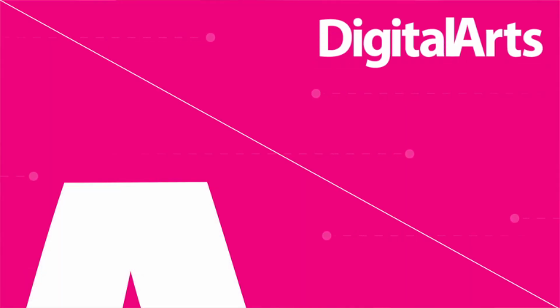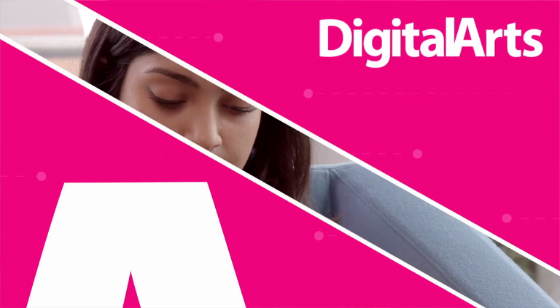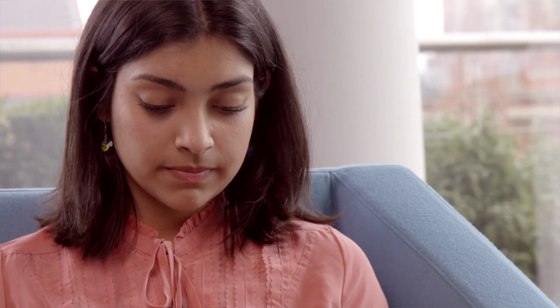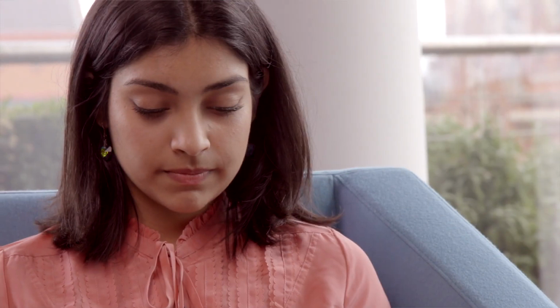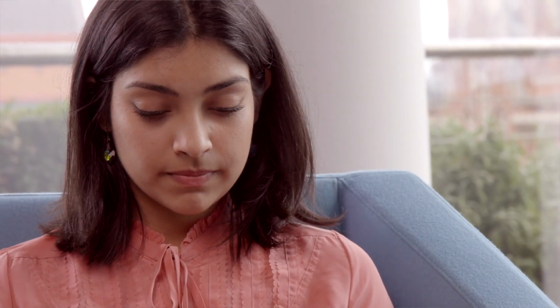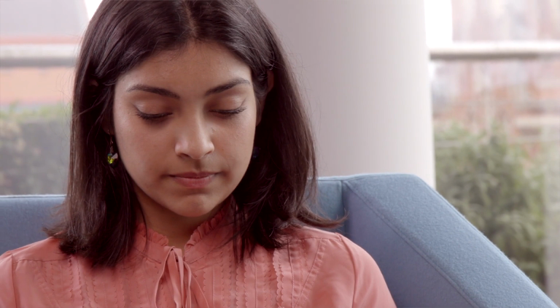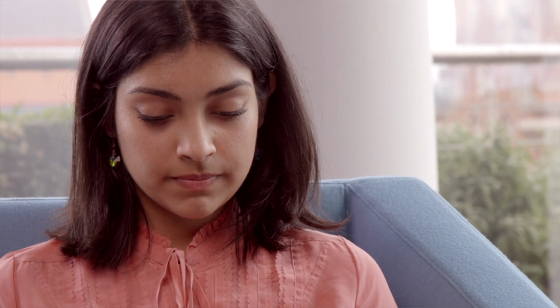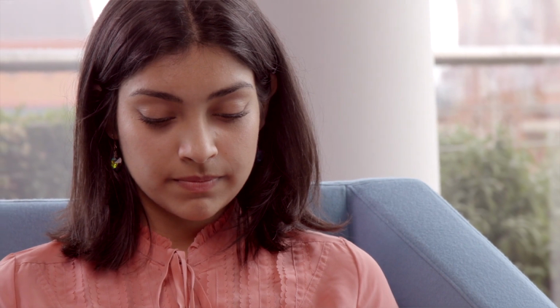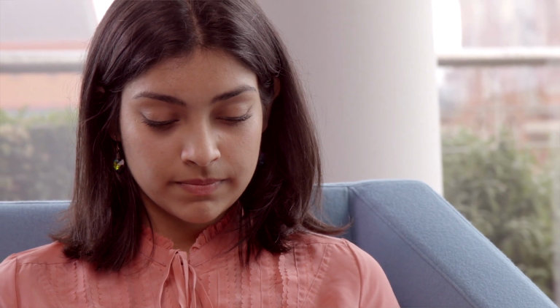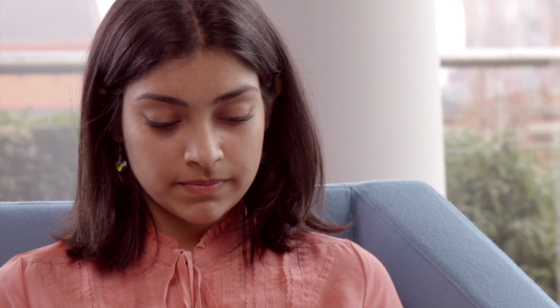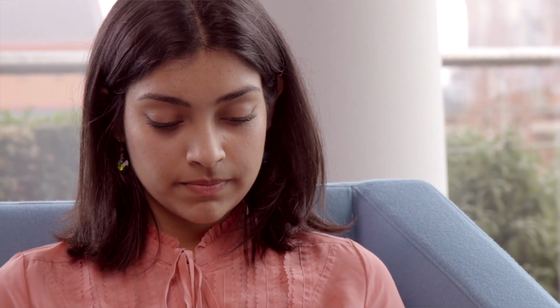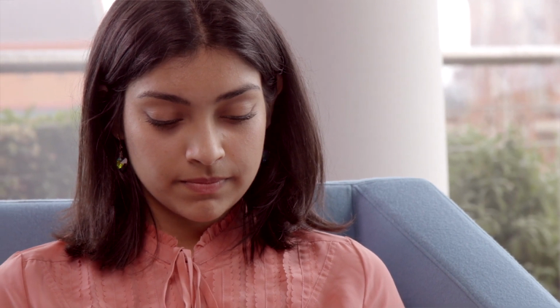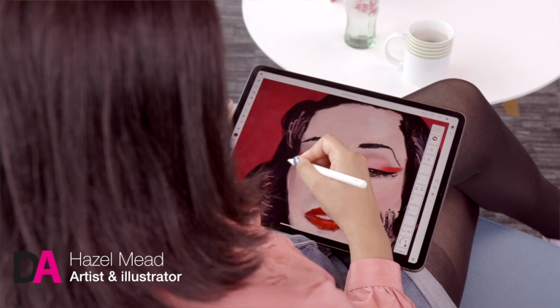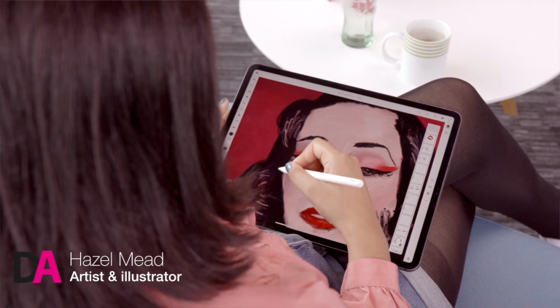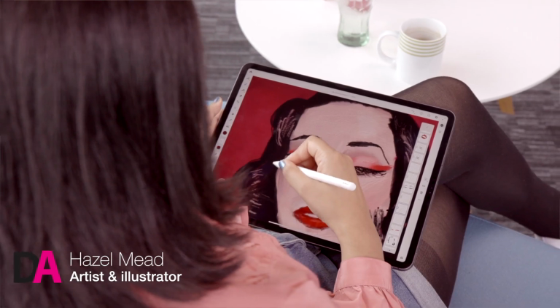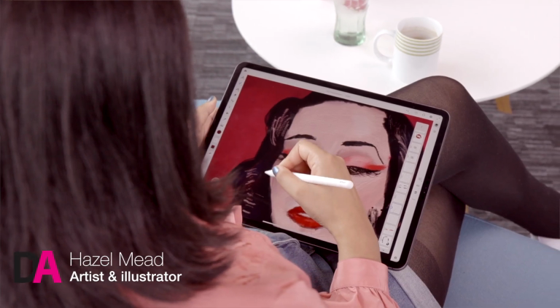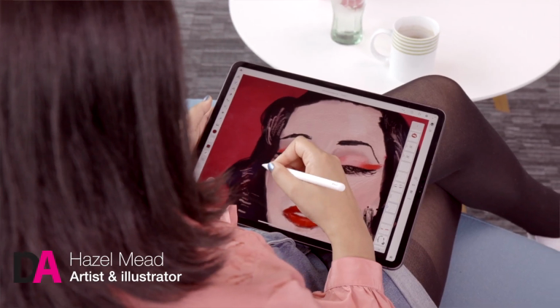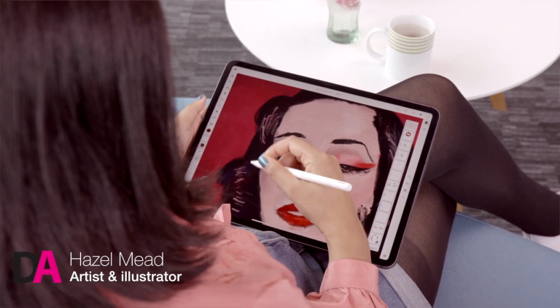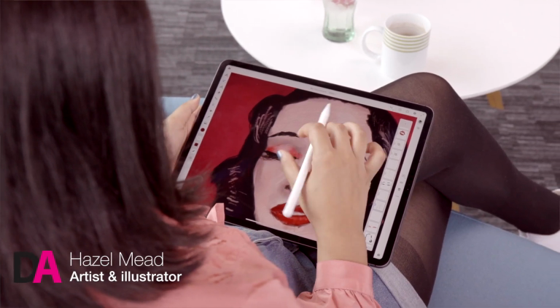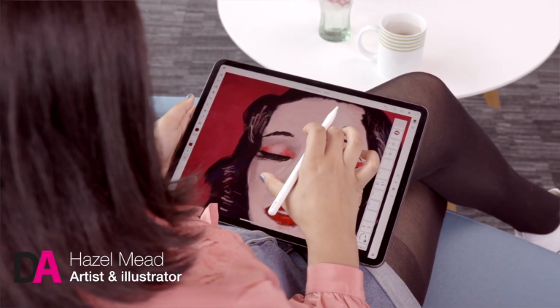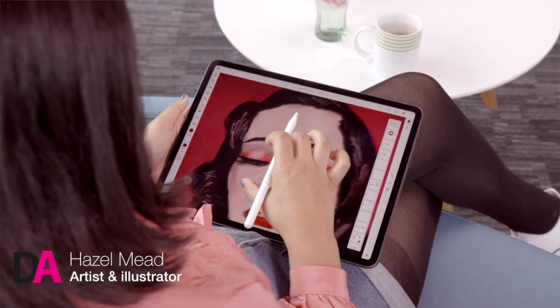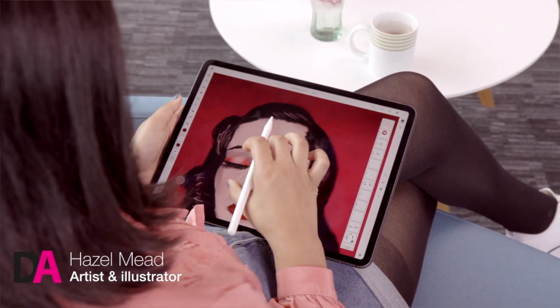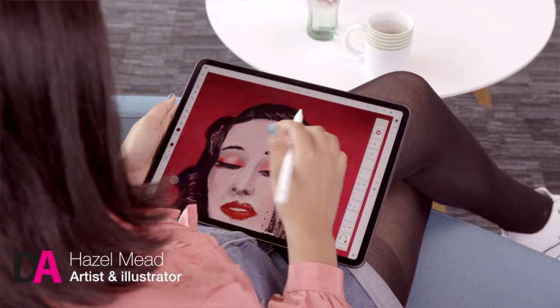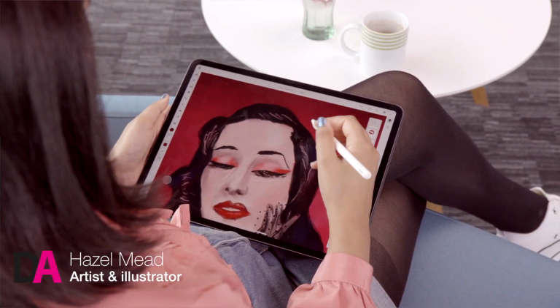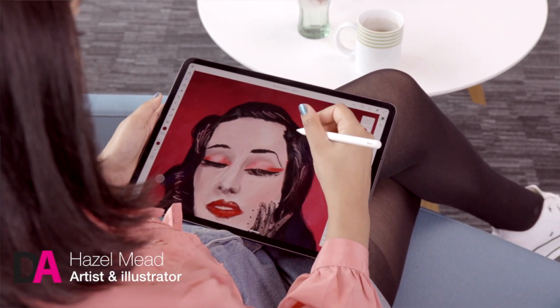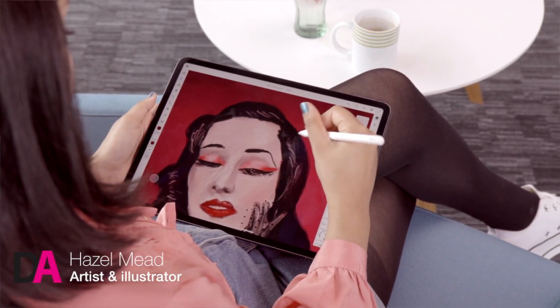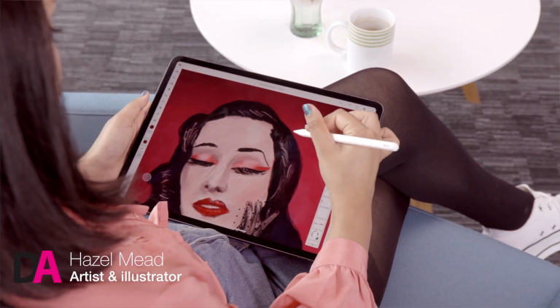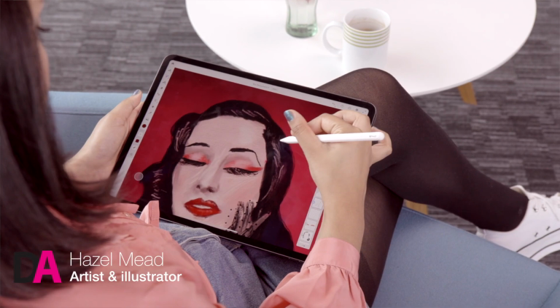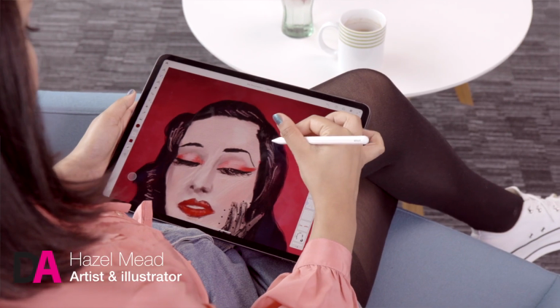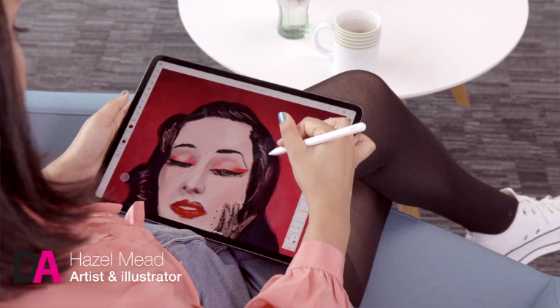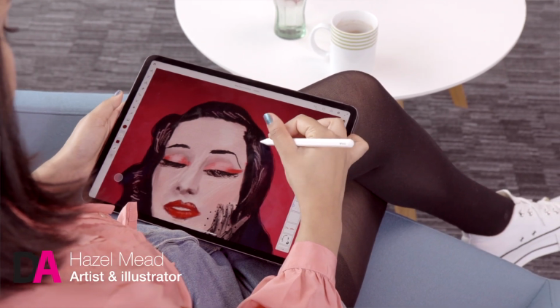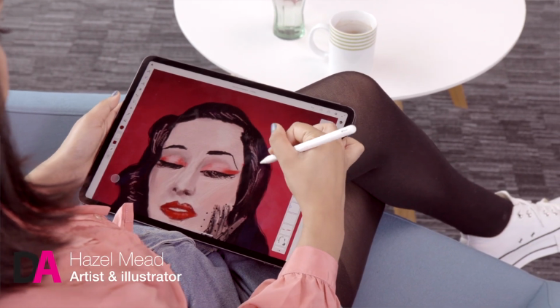I'm Hazel Mead. I'm a freelance illustrator and people know me best for my period positive, sex positive and body positive illustration.